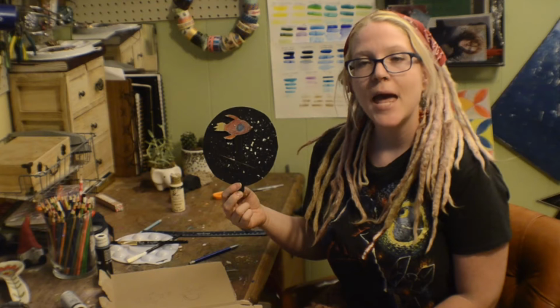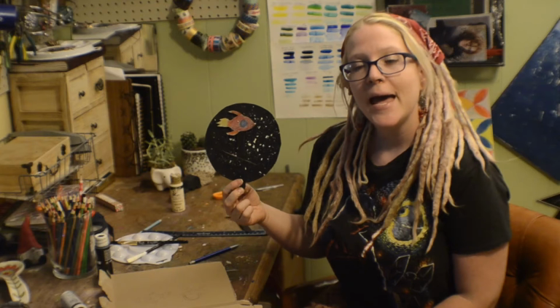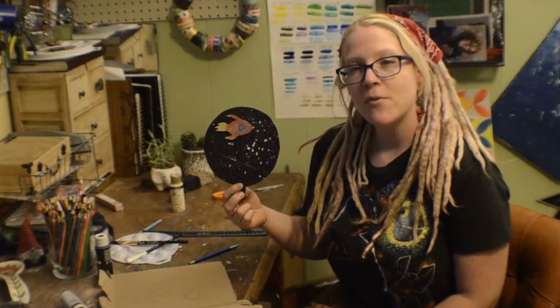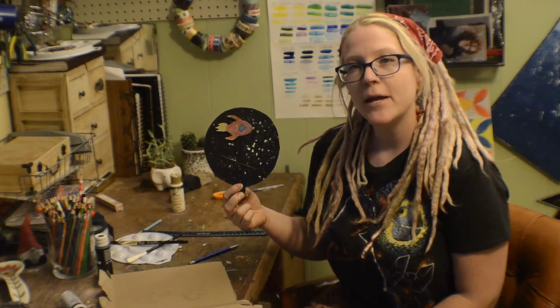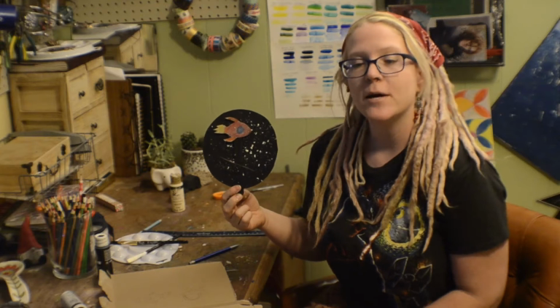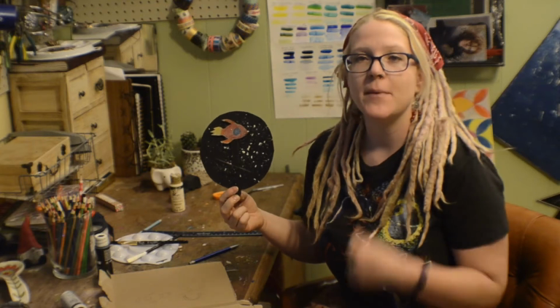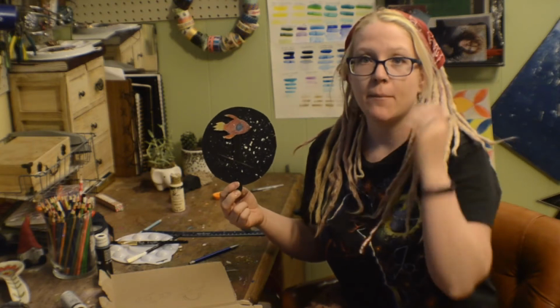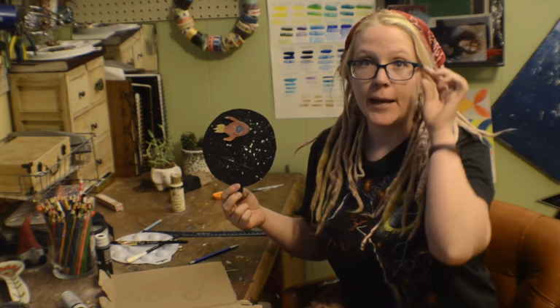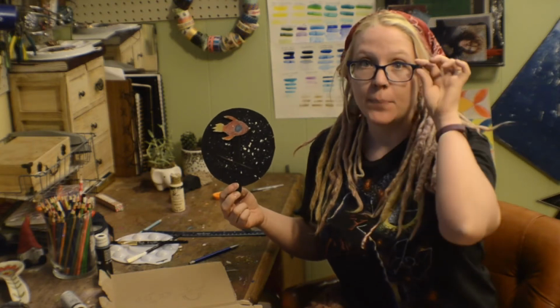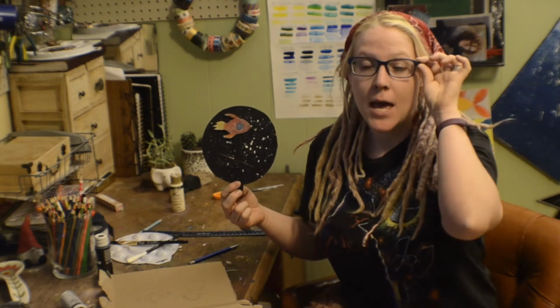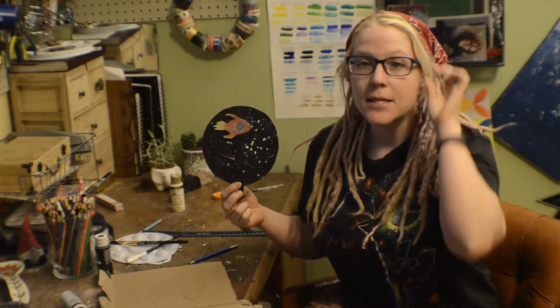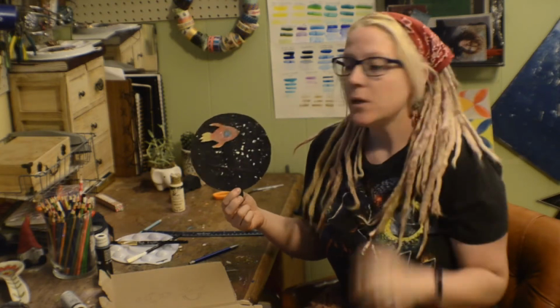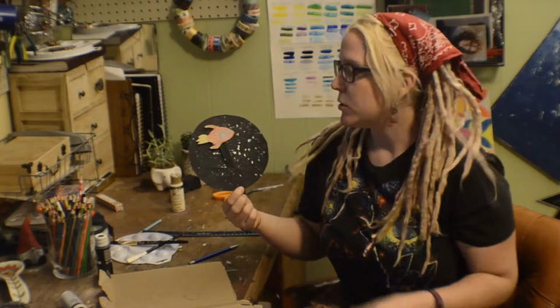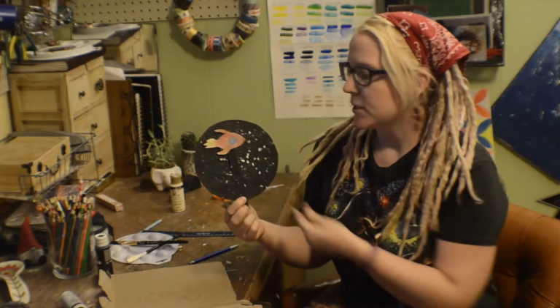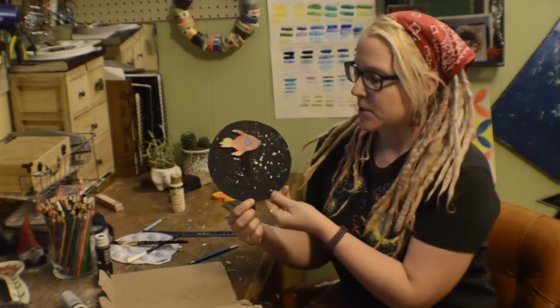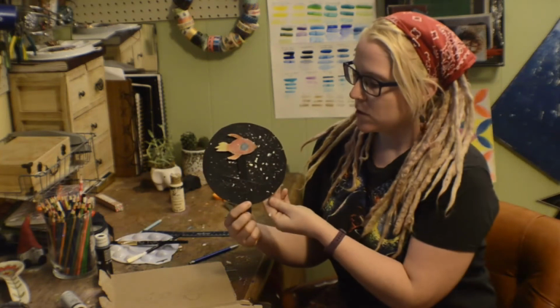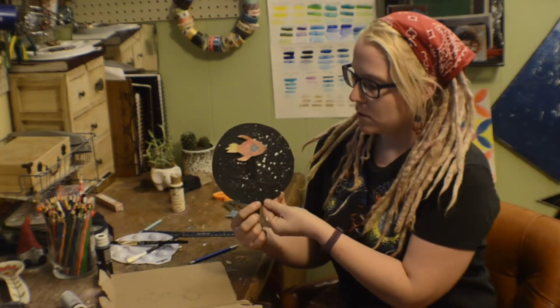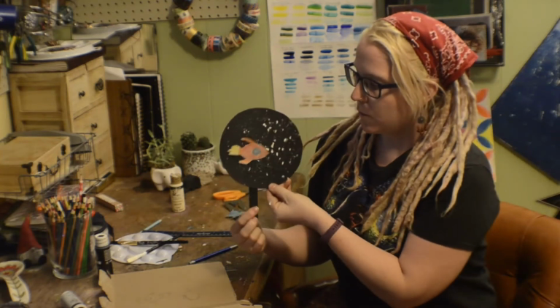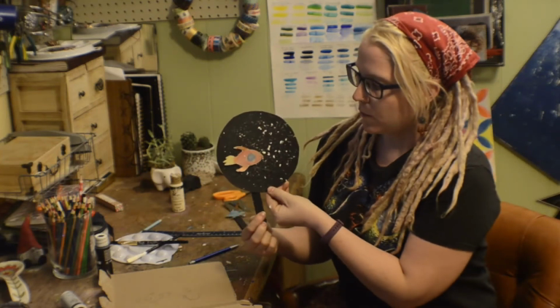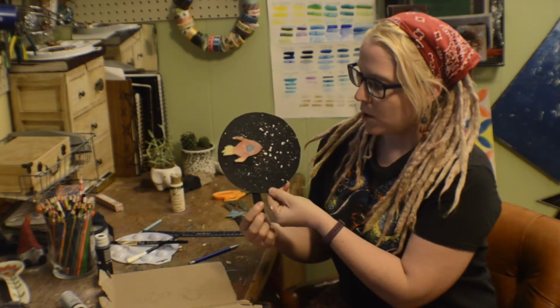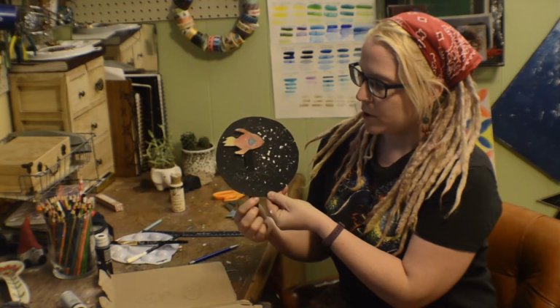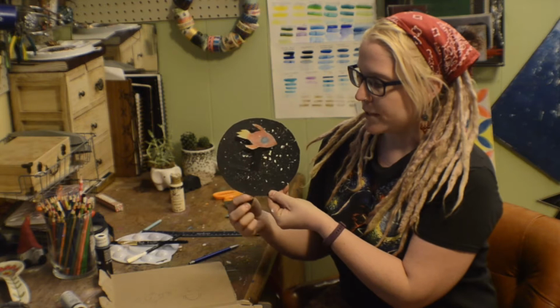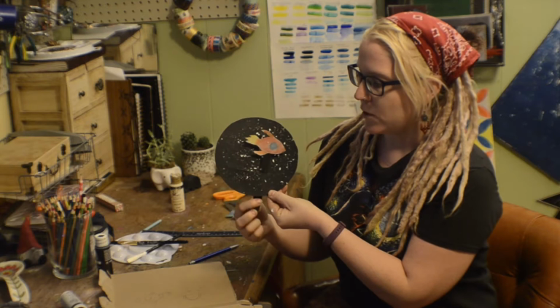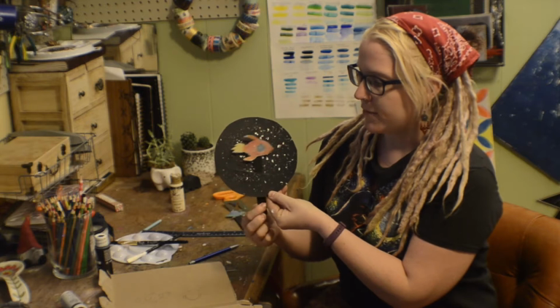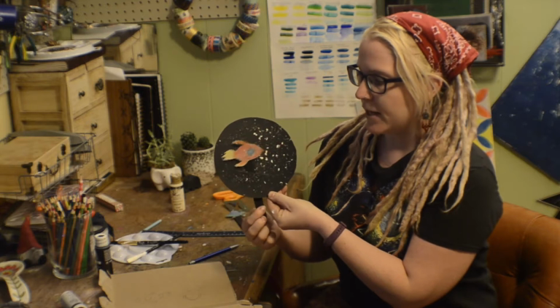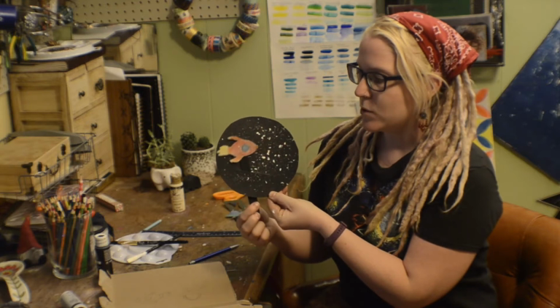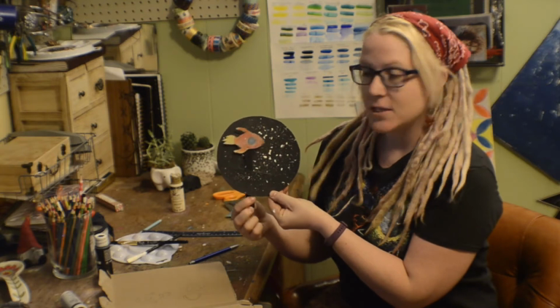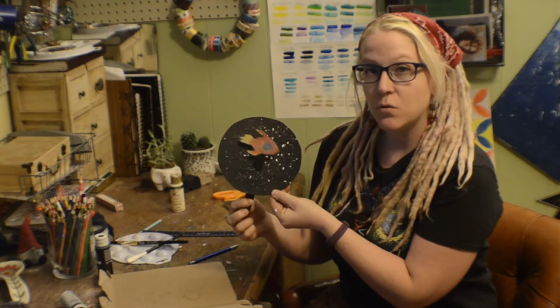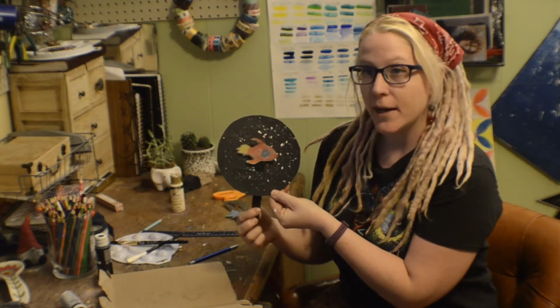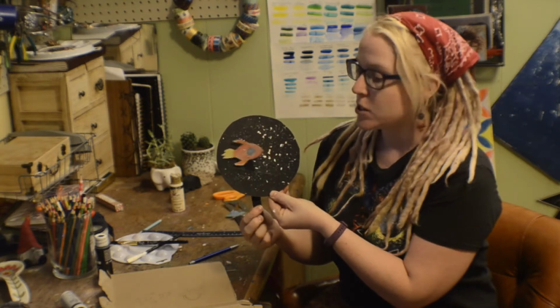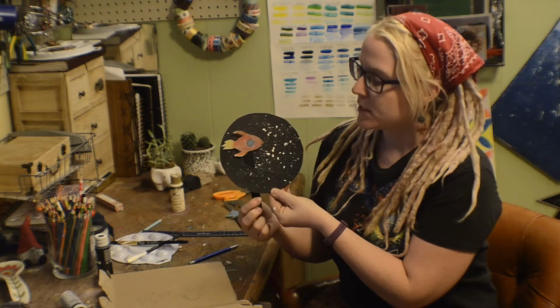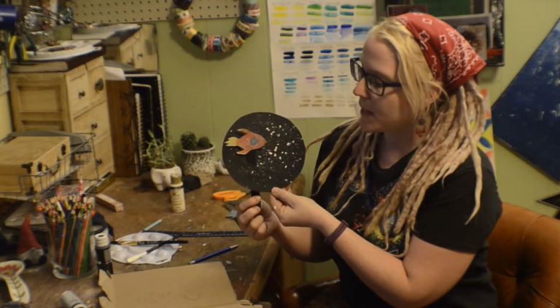Hey everybody, welcome to Make It Monday. This week we're doing a special little art project — a little rocket ship in space.